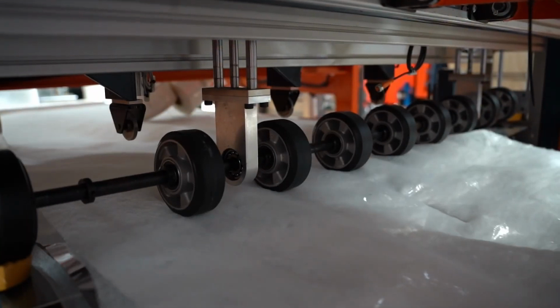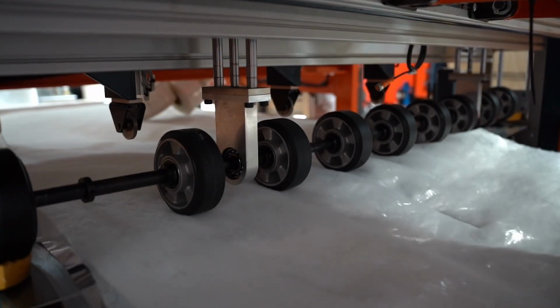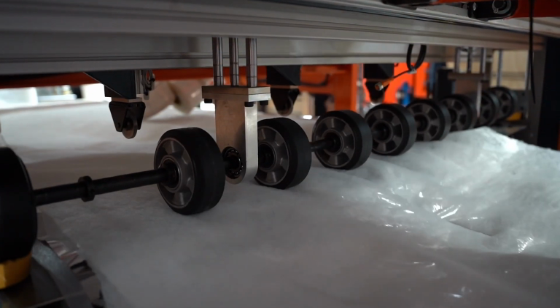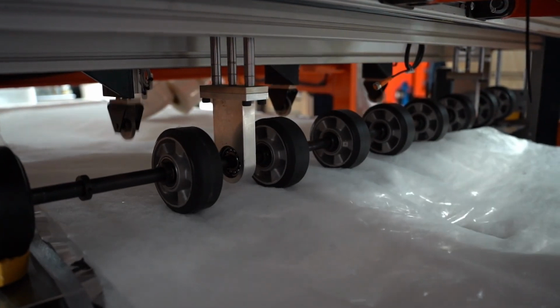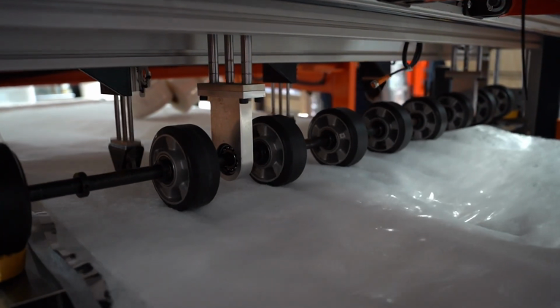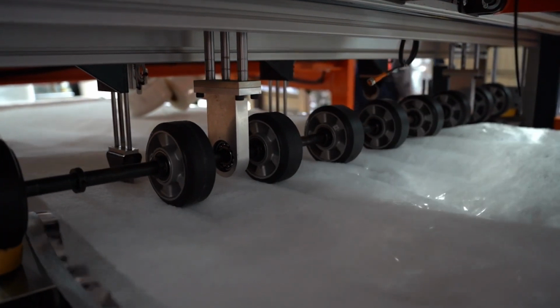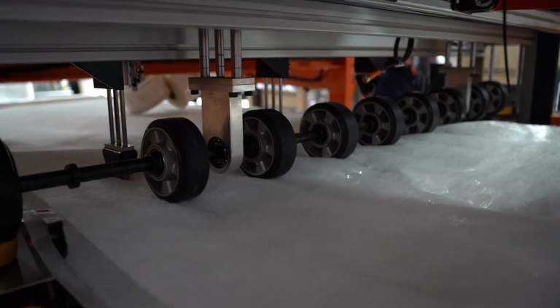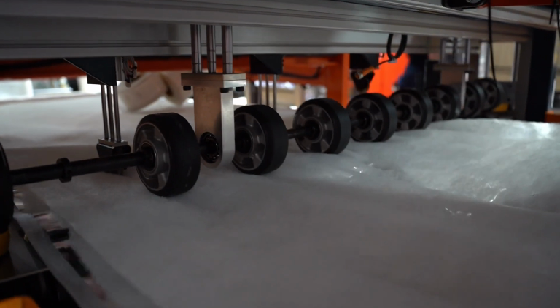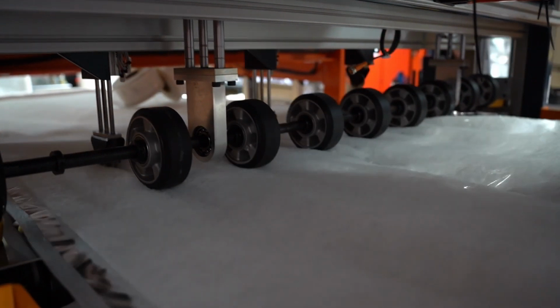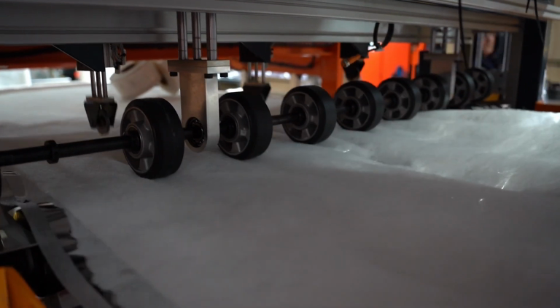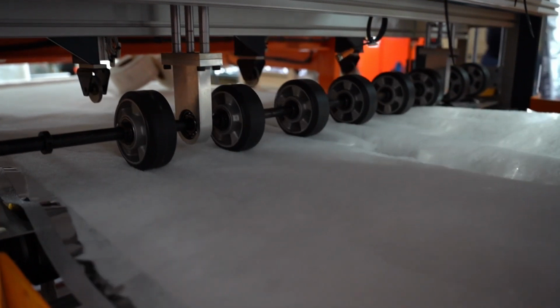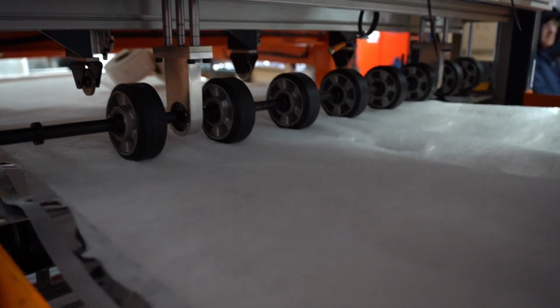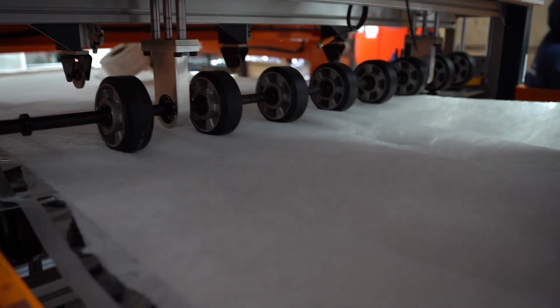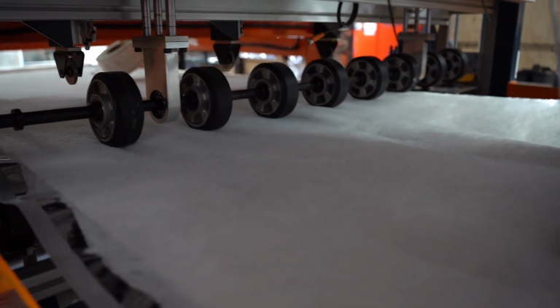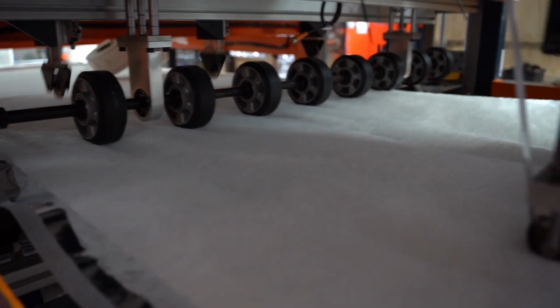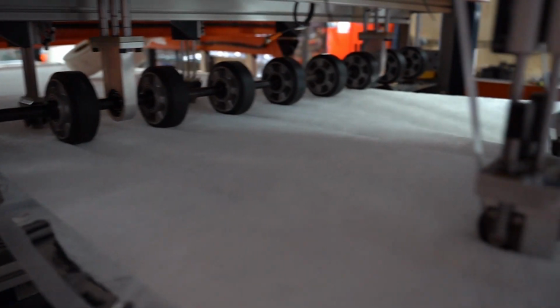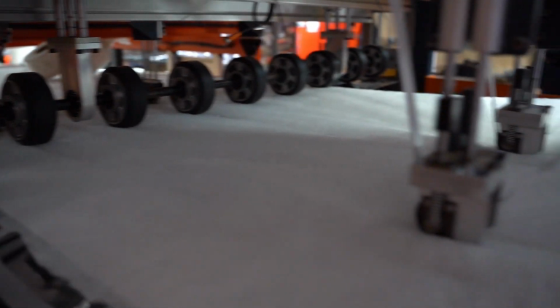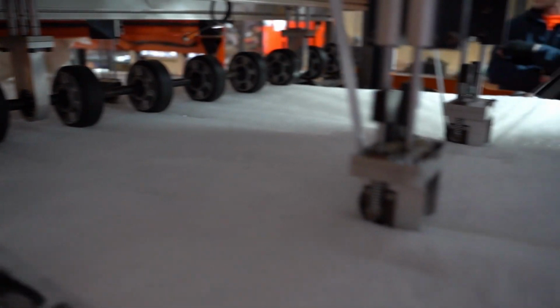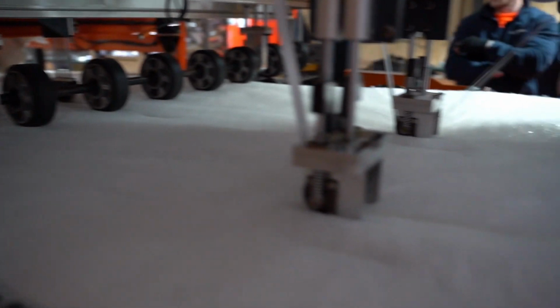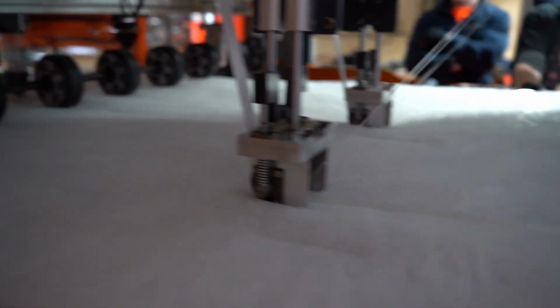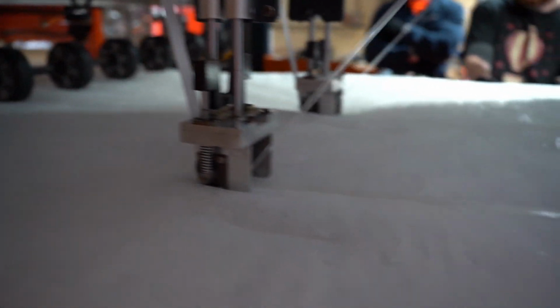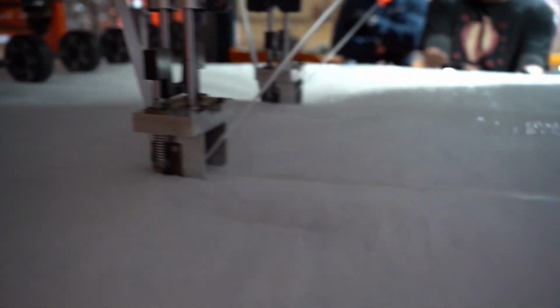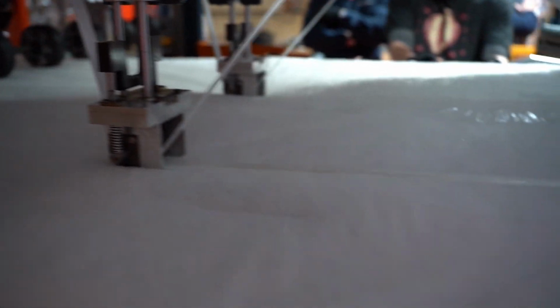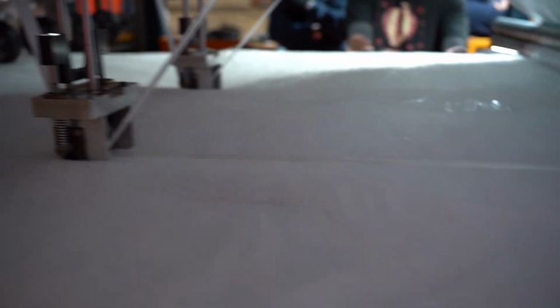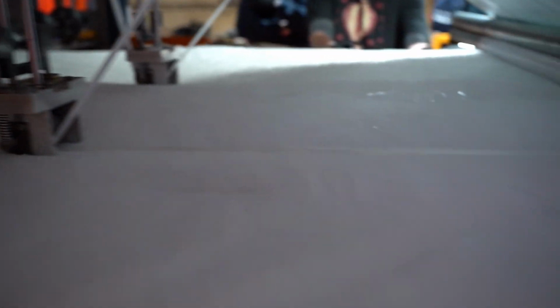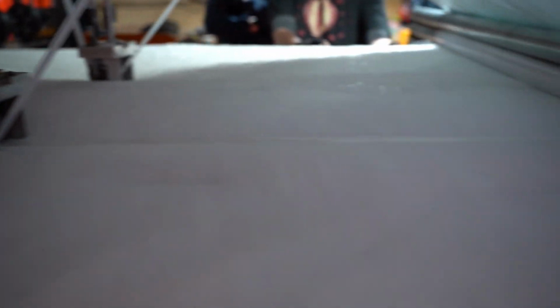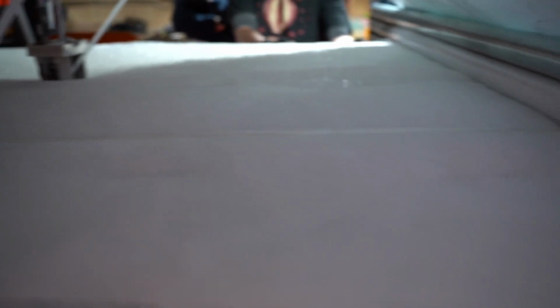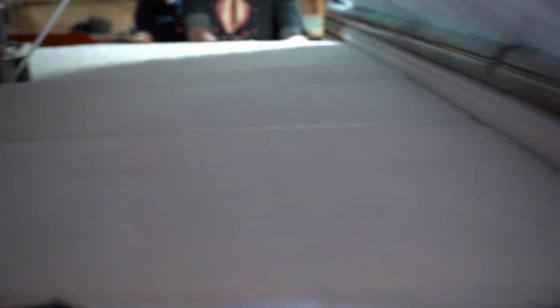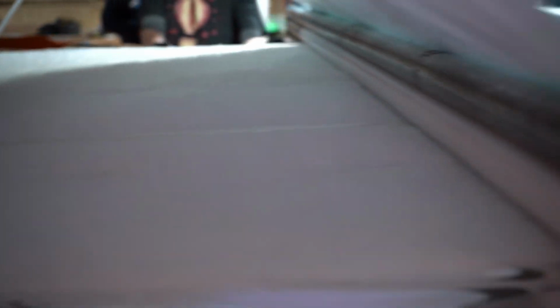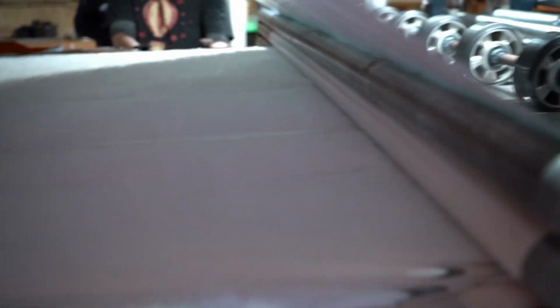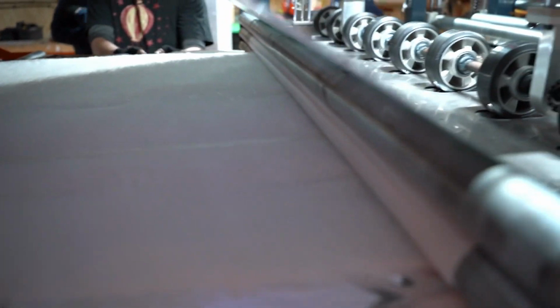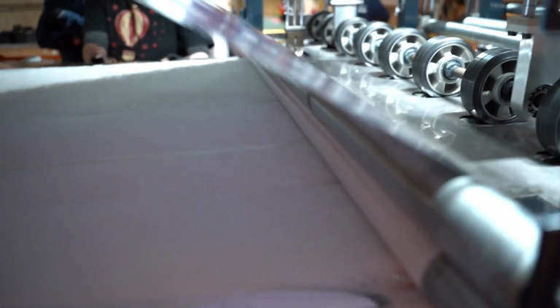Right before some double-sided tape is added to the internal layers as well, to add another layer of solidity in keeping the layers together.